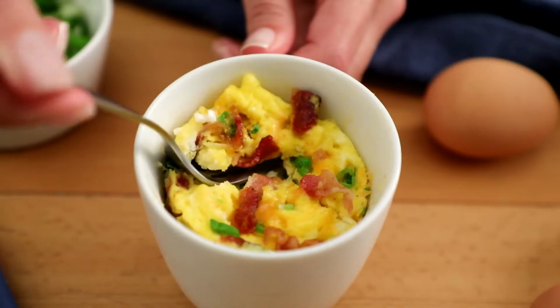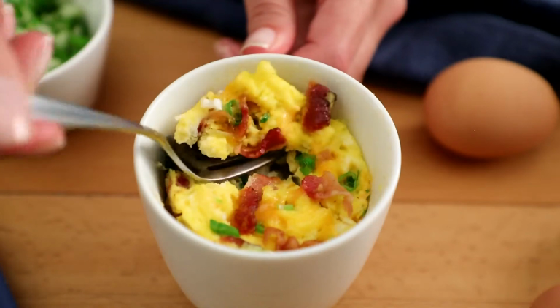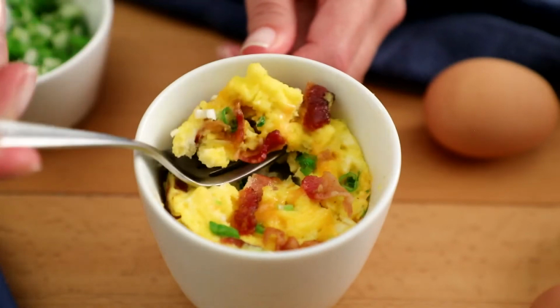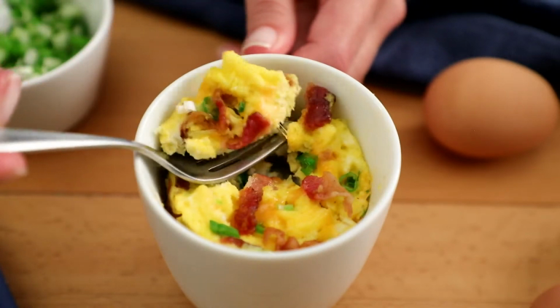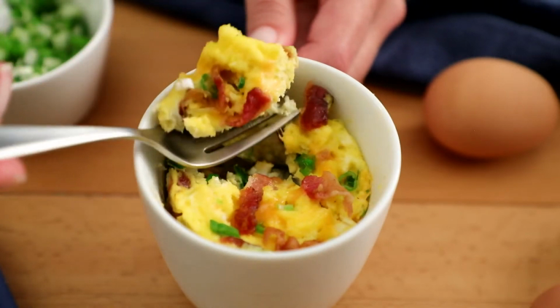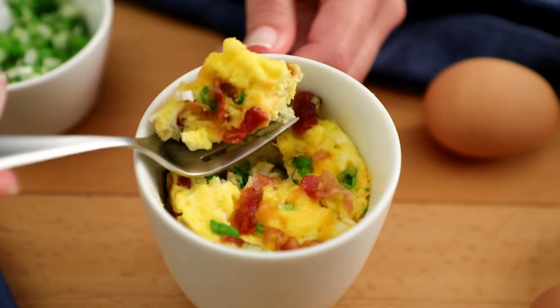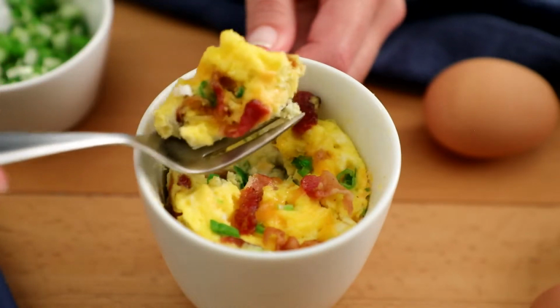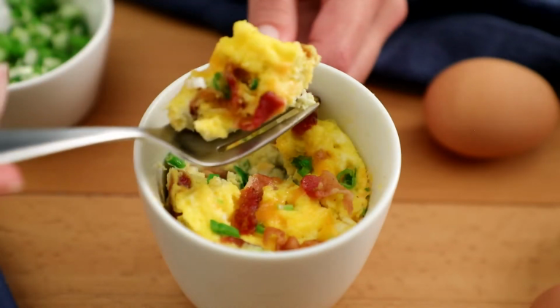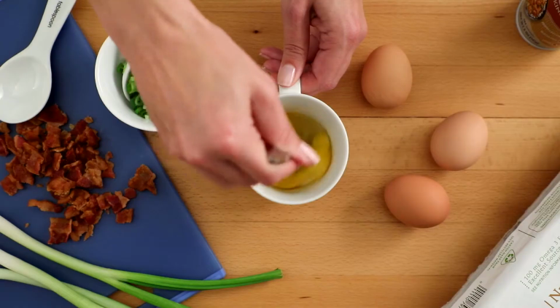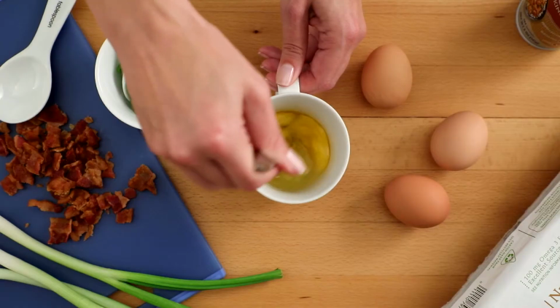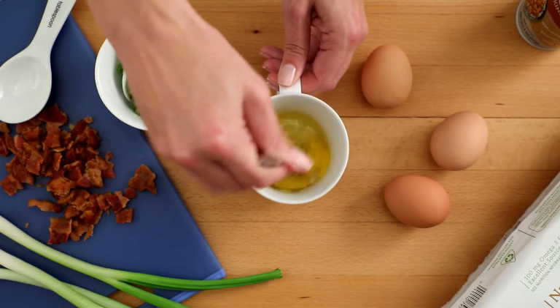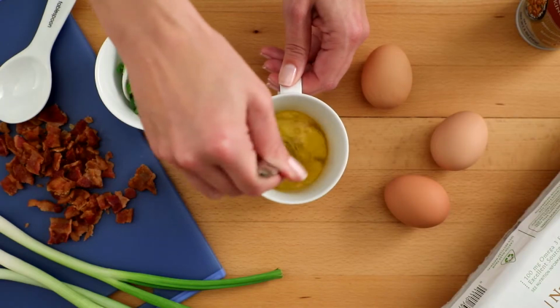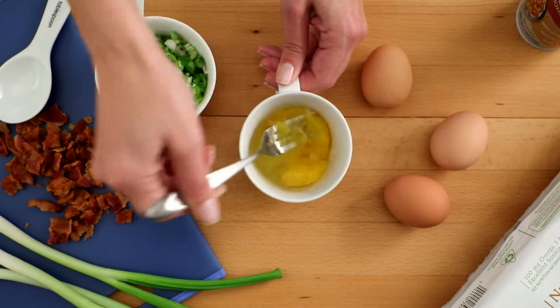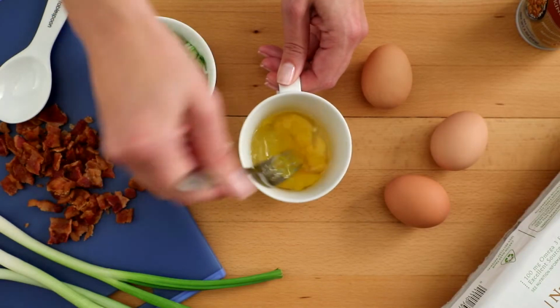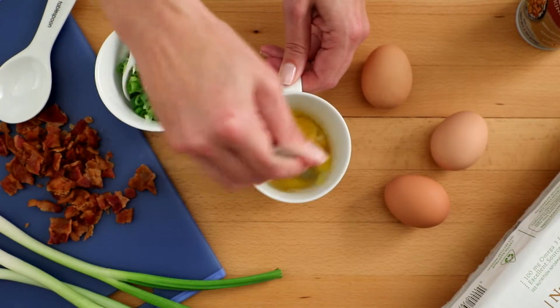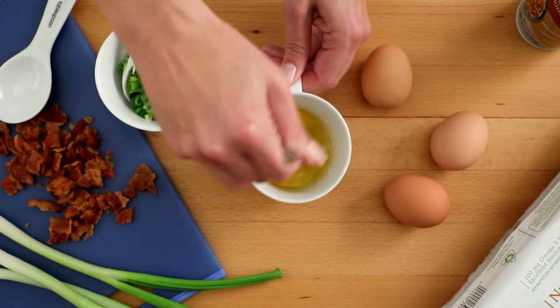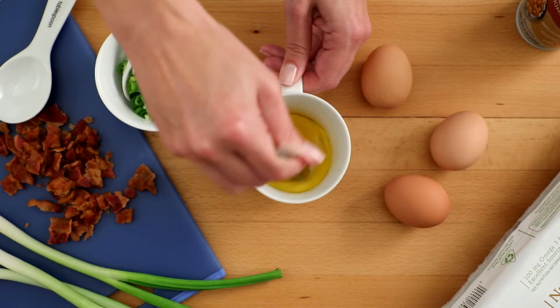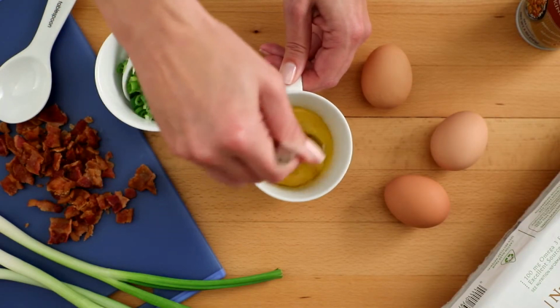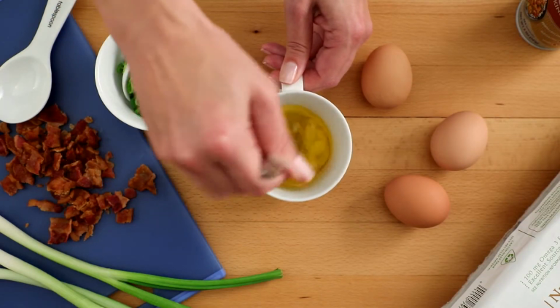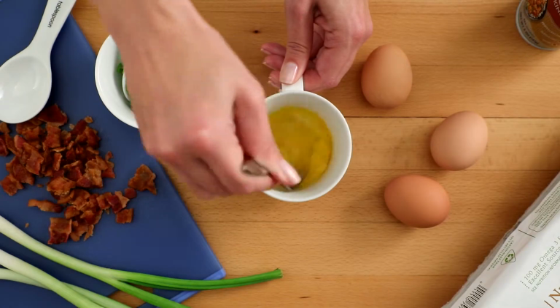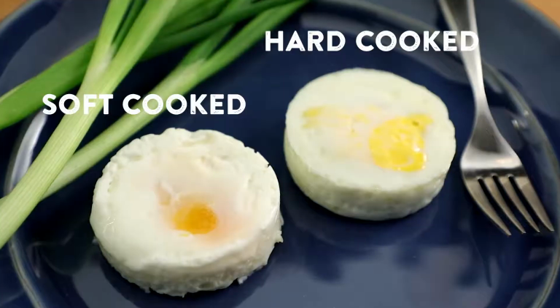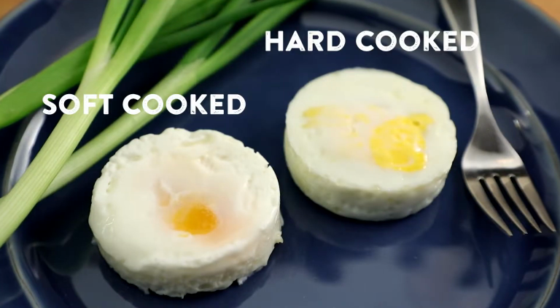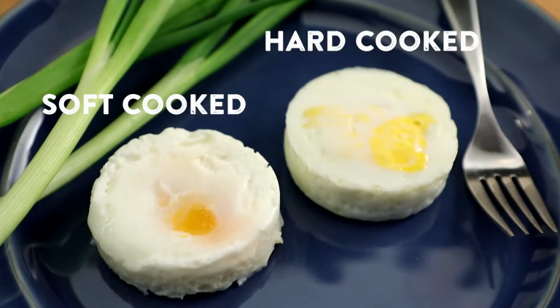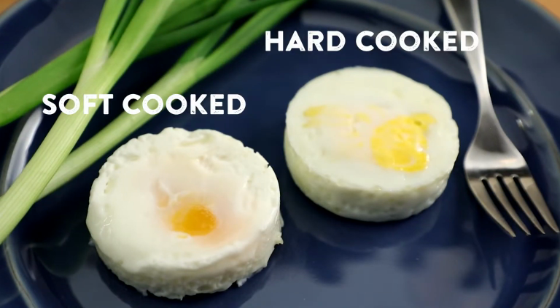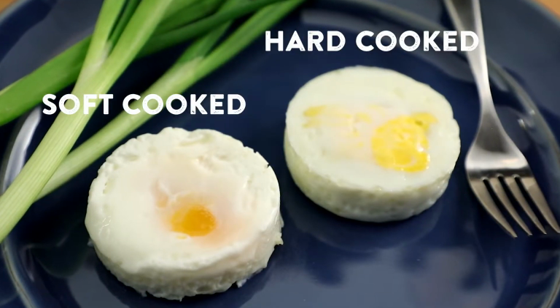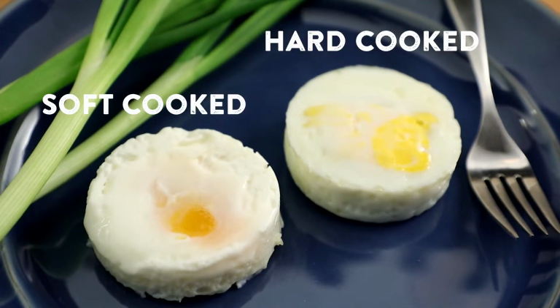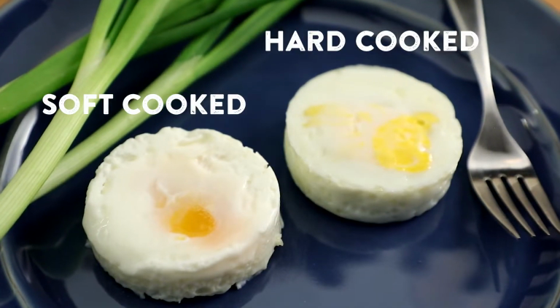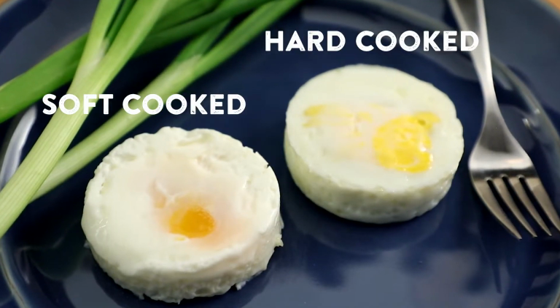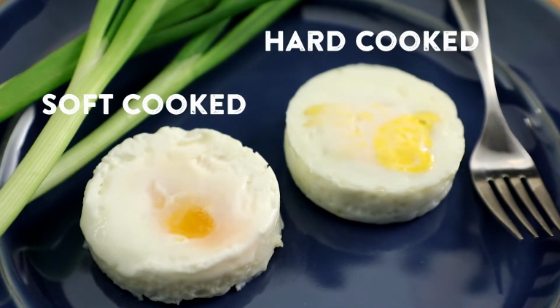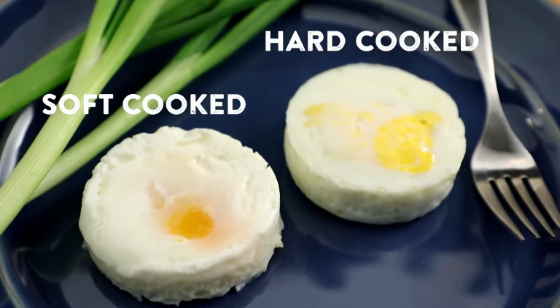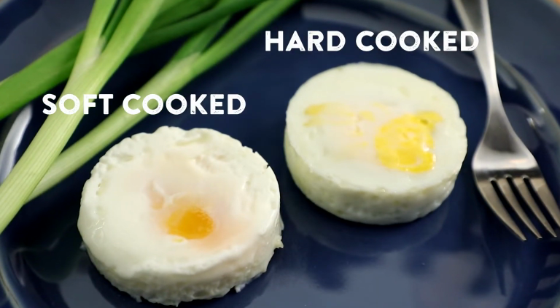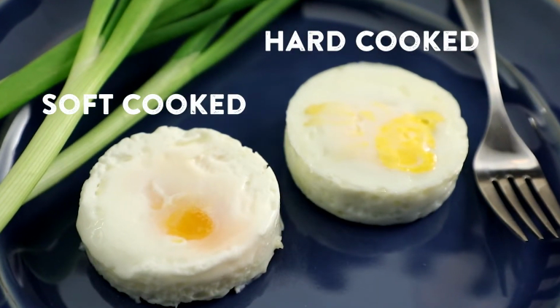Or, skip the toppings for a basic scrambled egg made in the microwave. Soft or hard-cooked eggs are also possible.